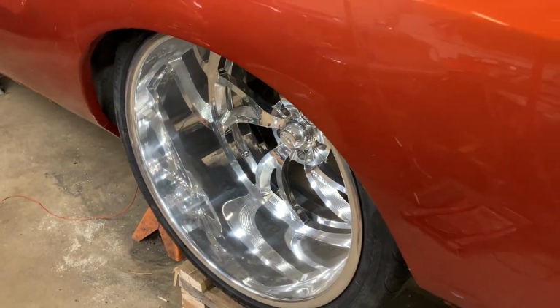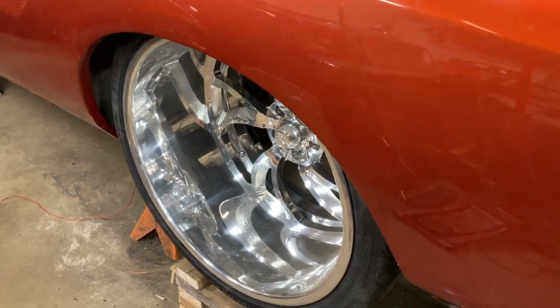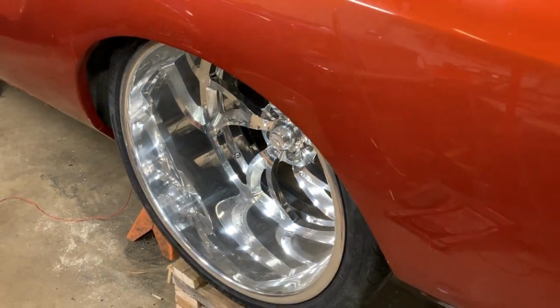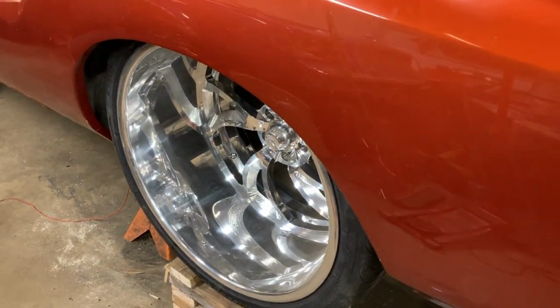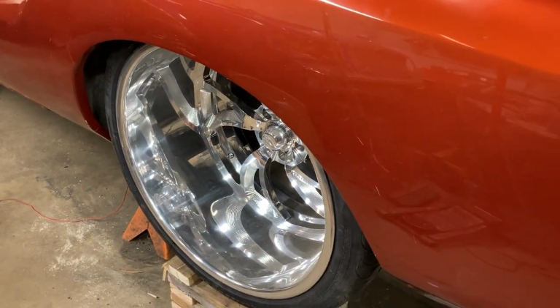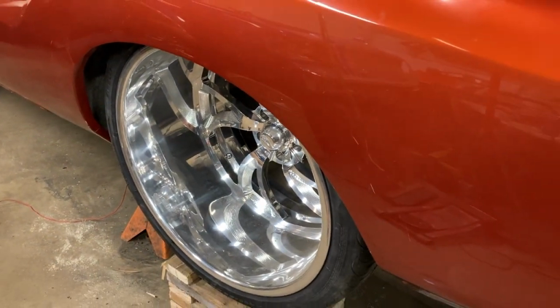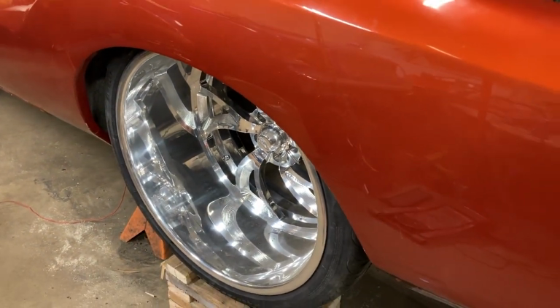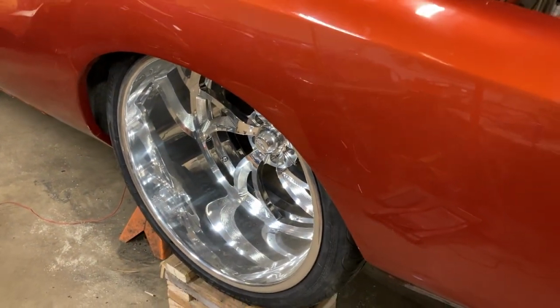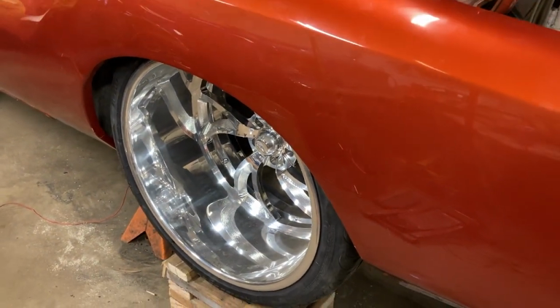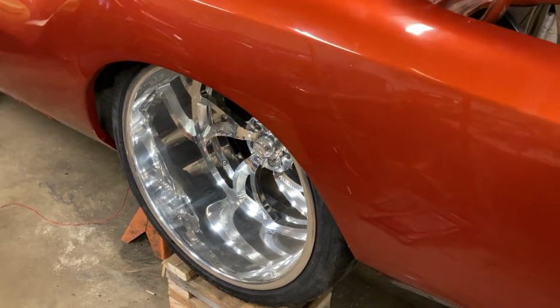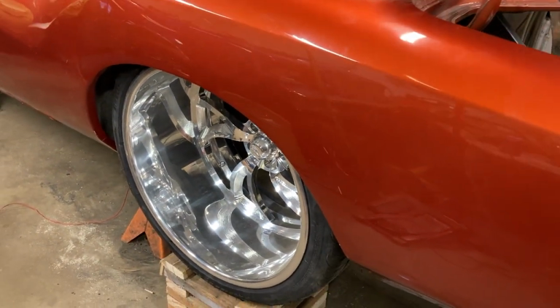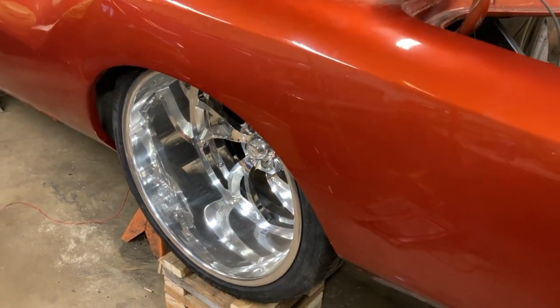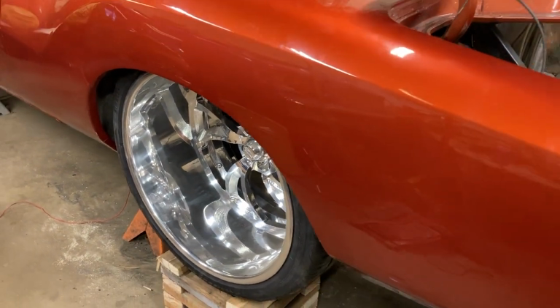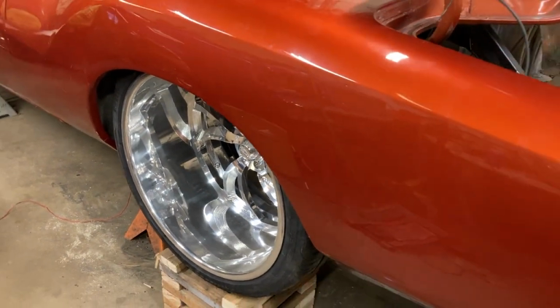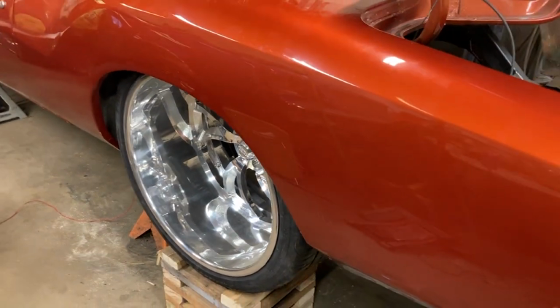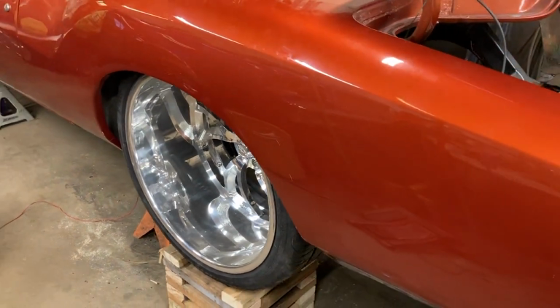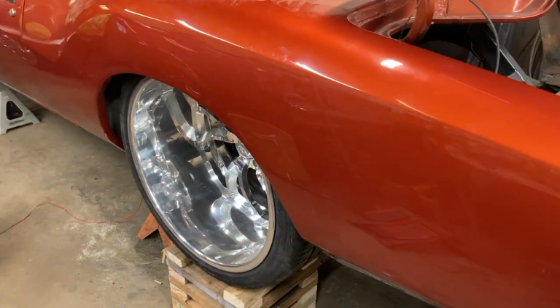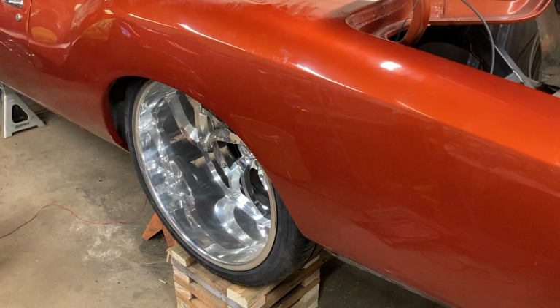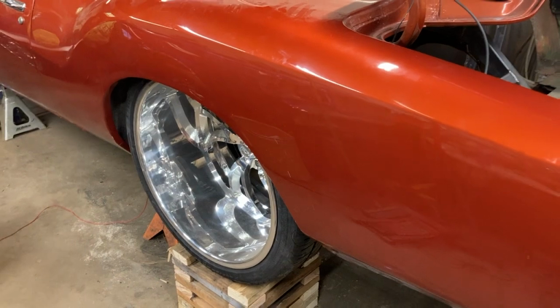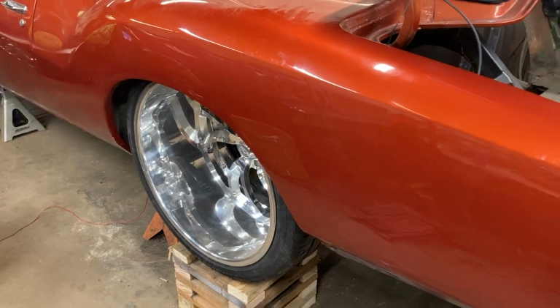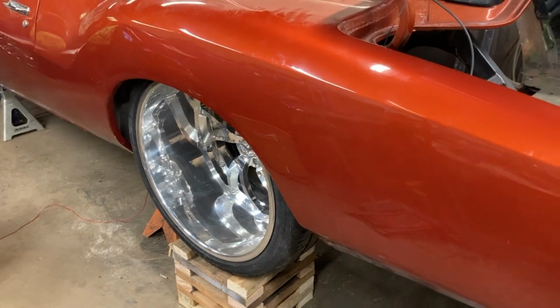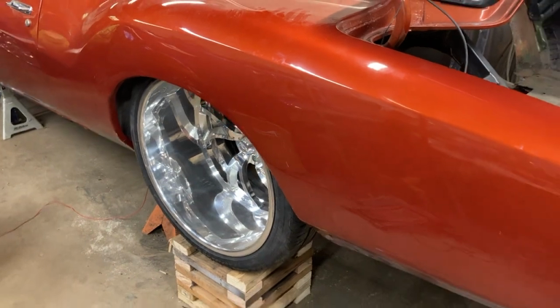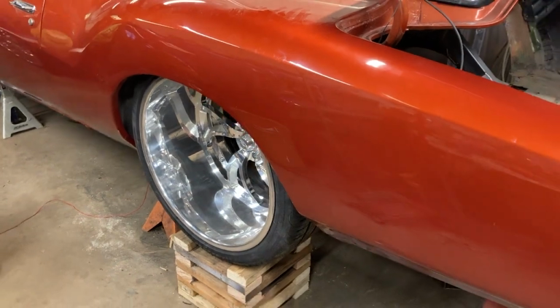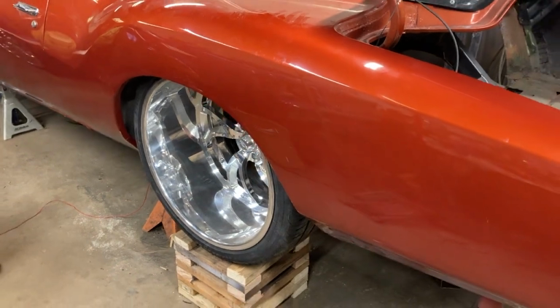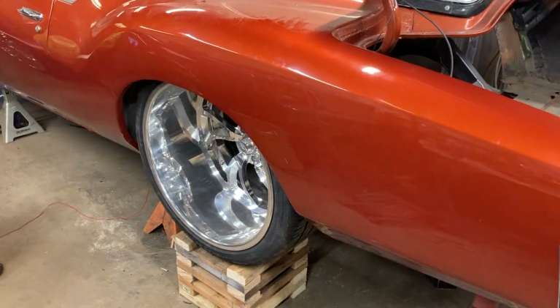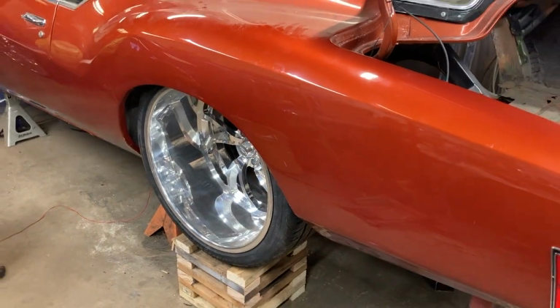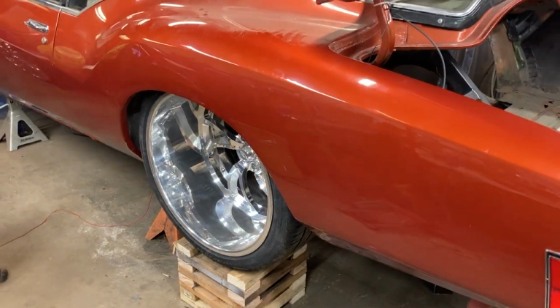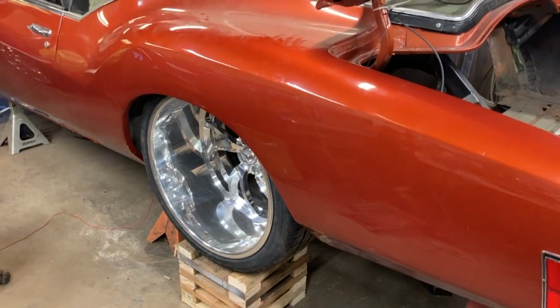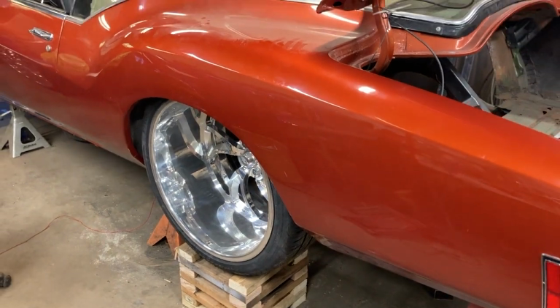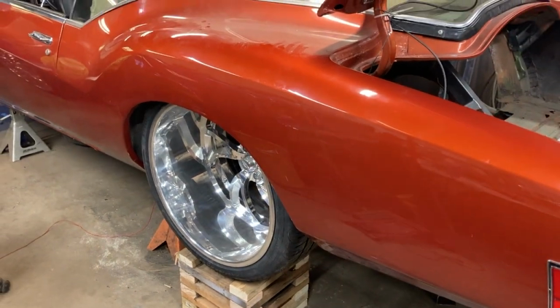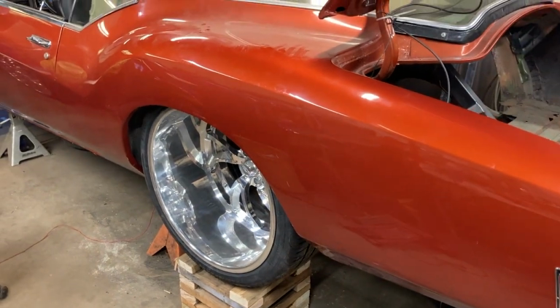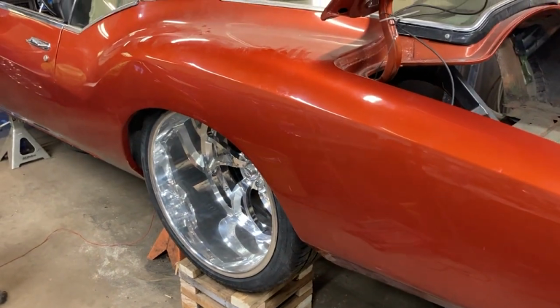So how do you feel about the design of the wheels? Do you think the wheels match the car? Yeah, they look great.